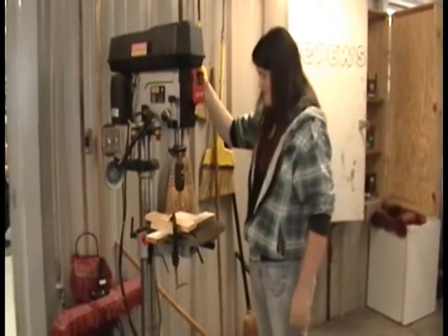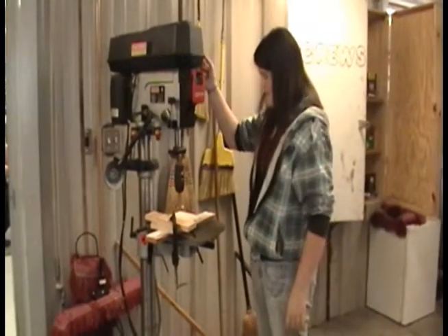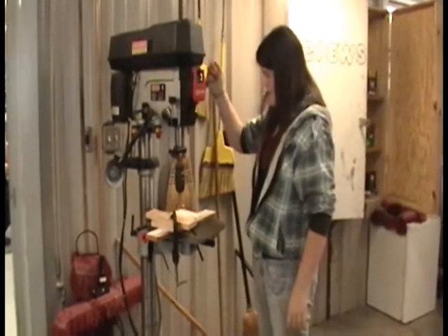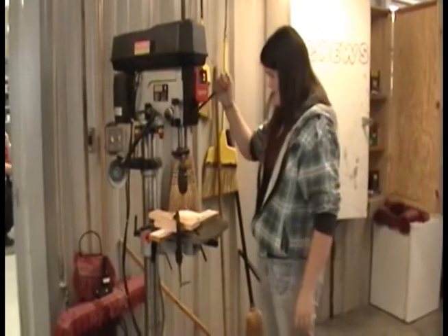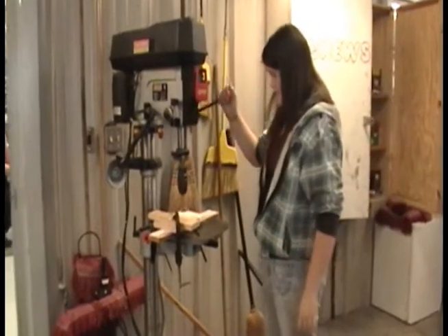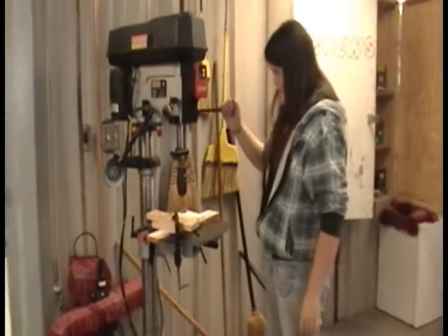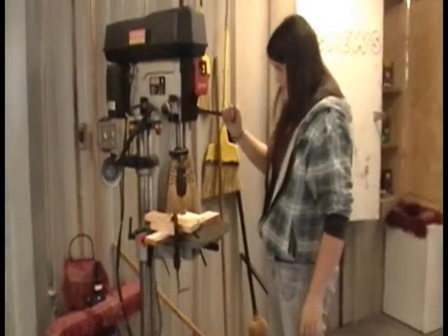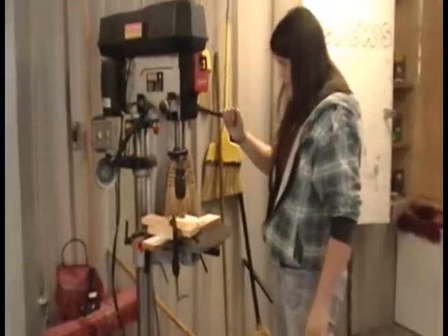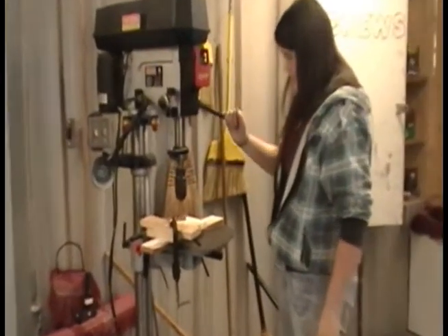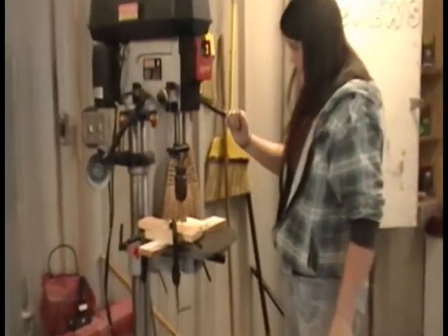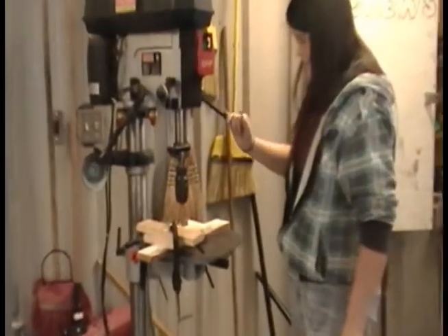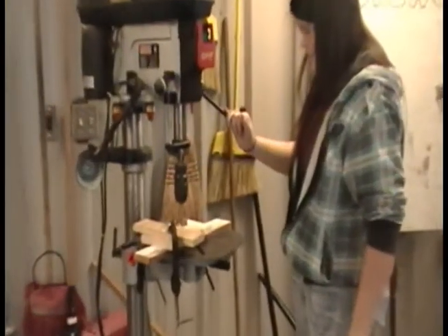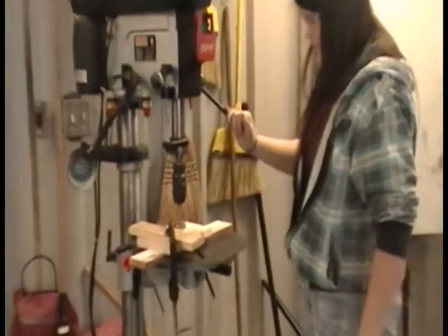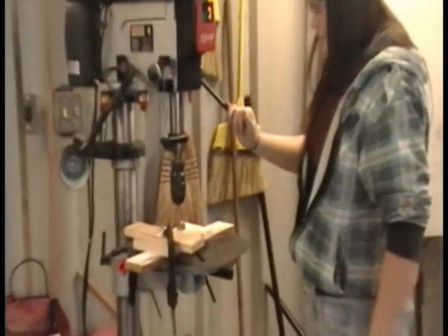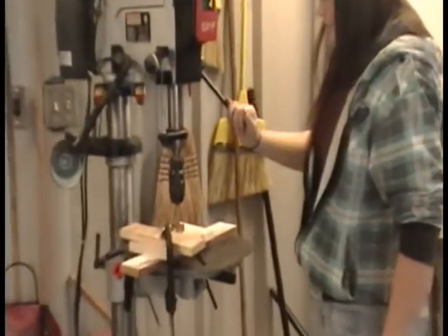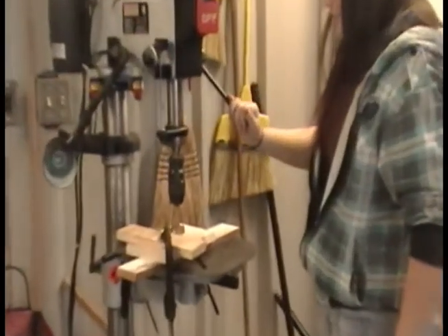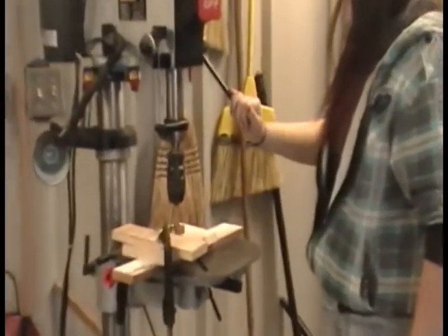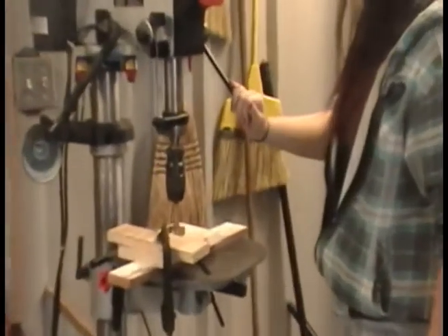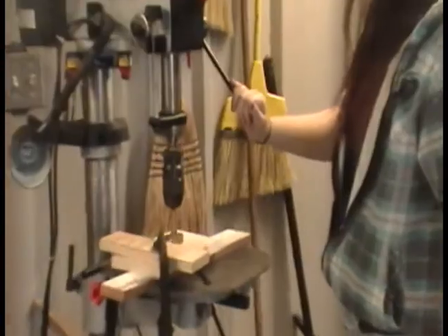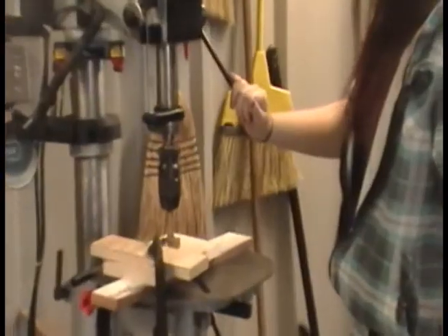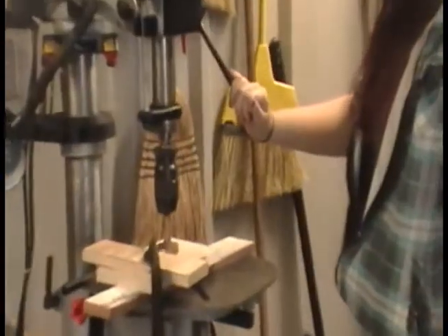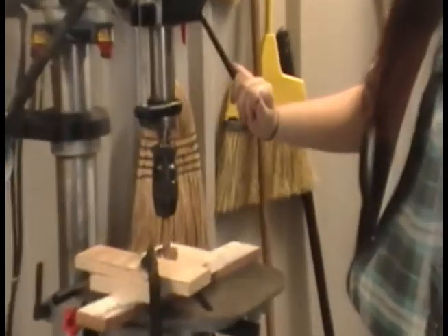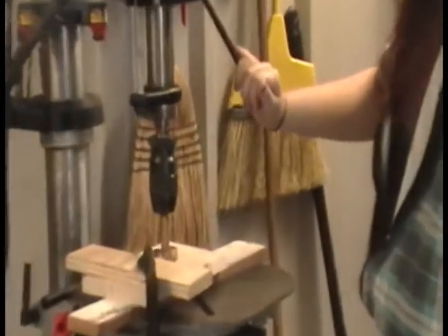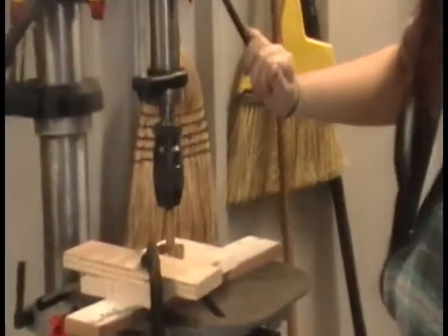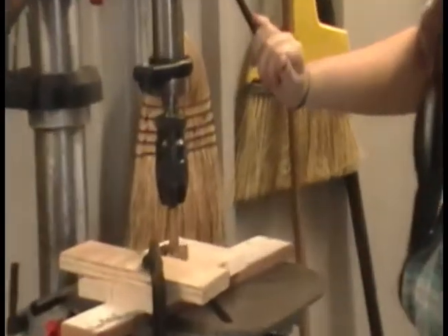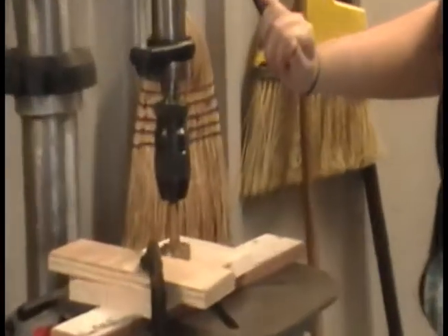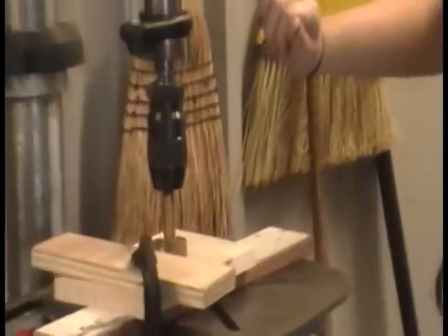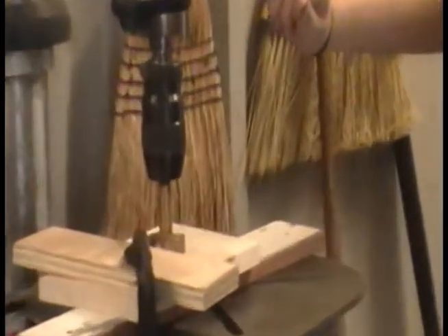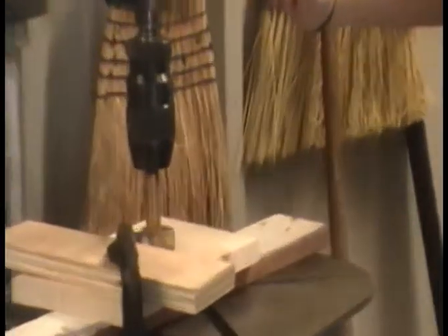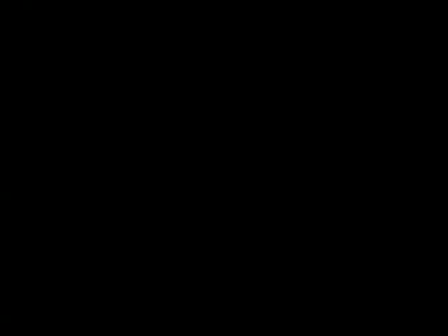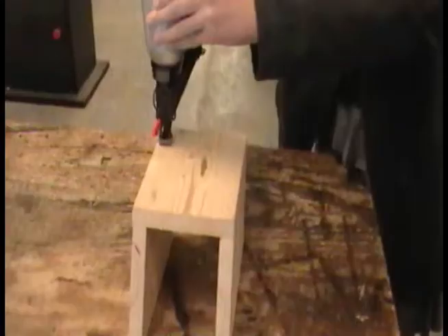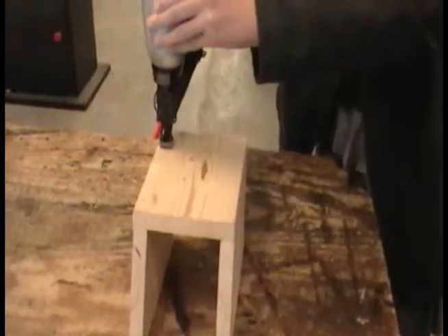Using the drill press, drill a hole in the front piece so the birds can enter and exit.